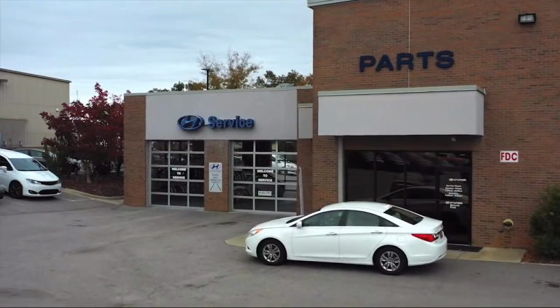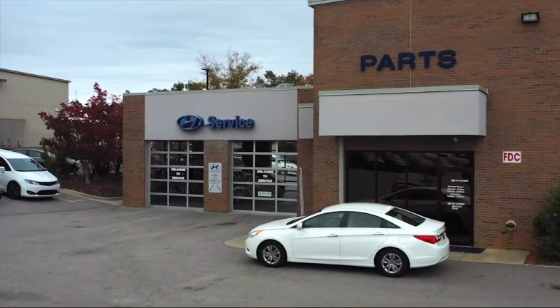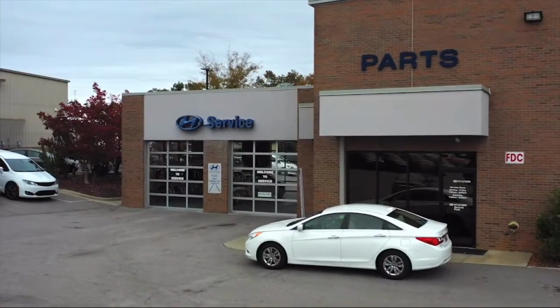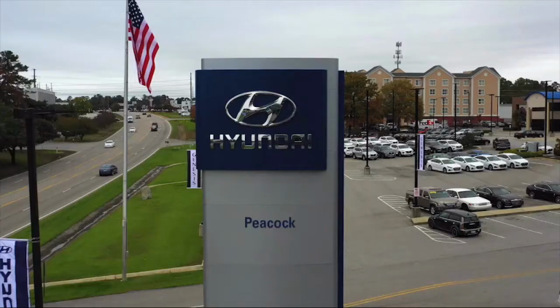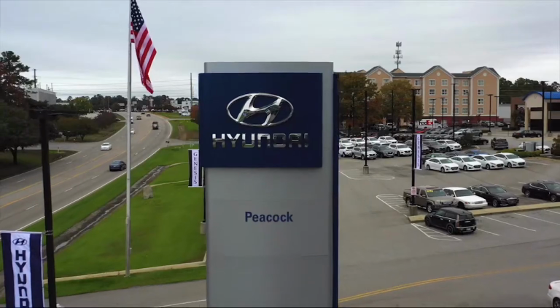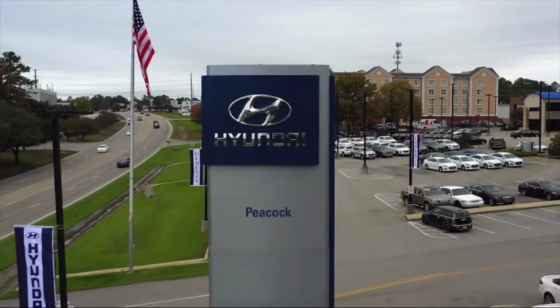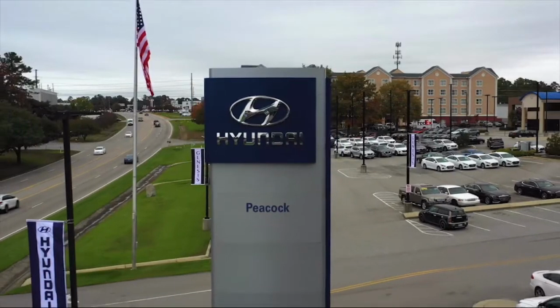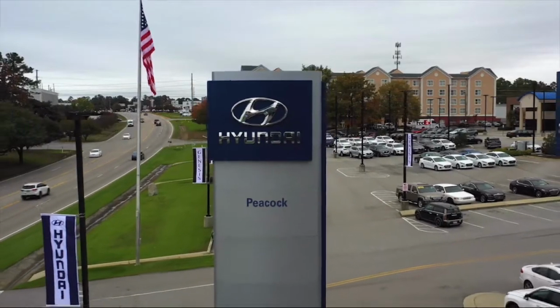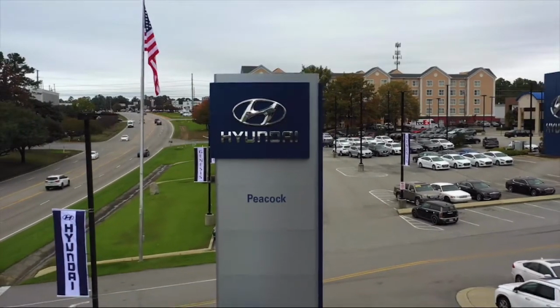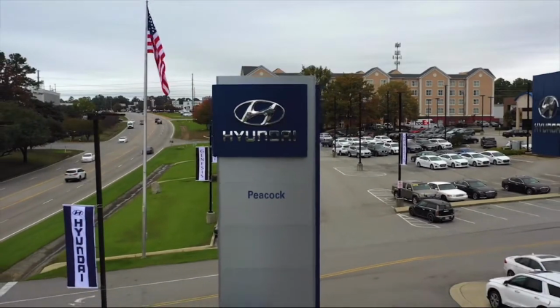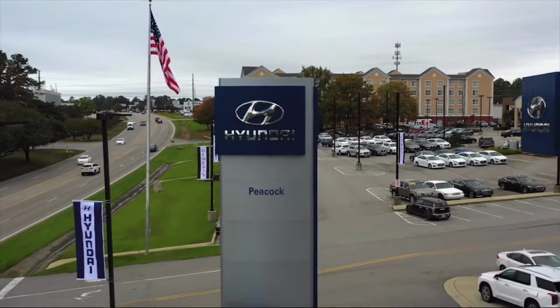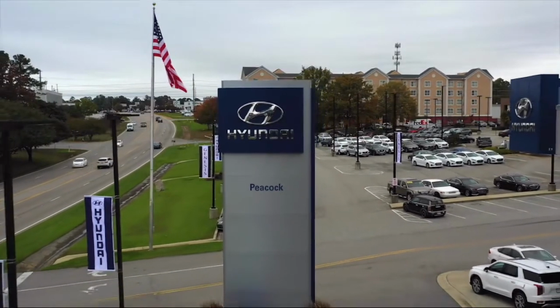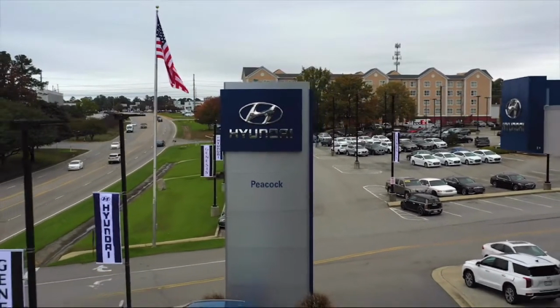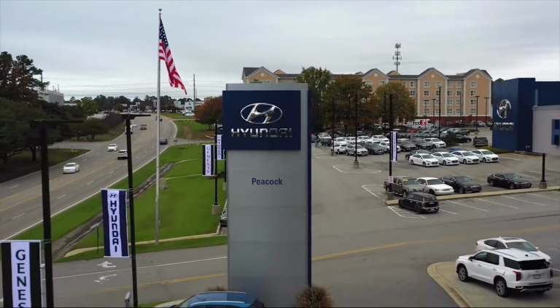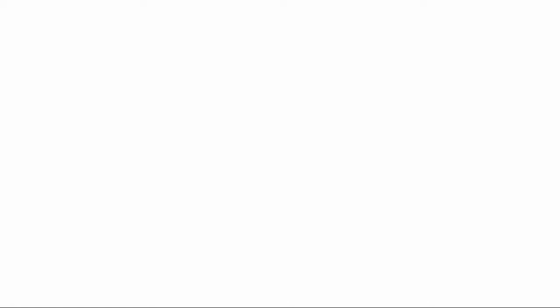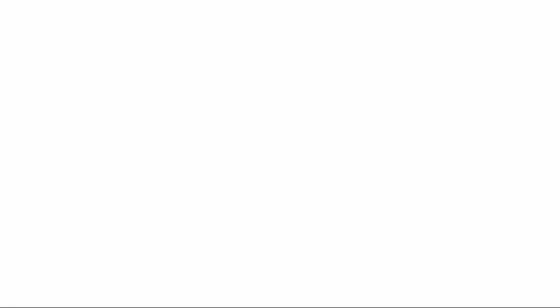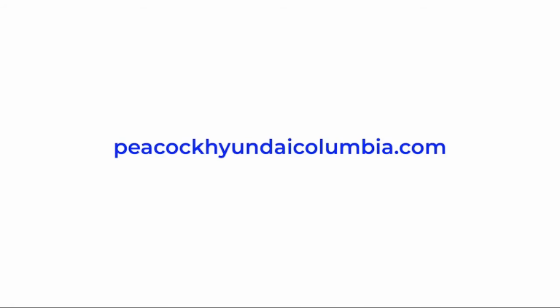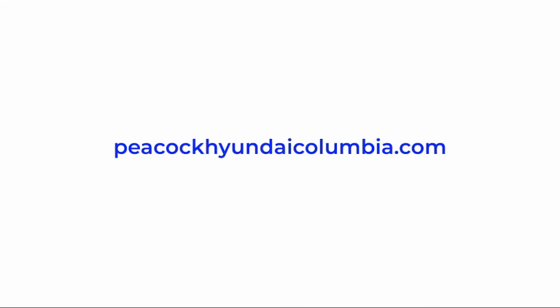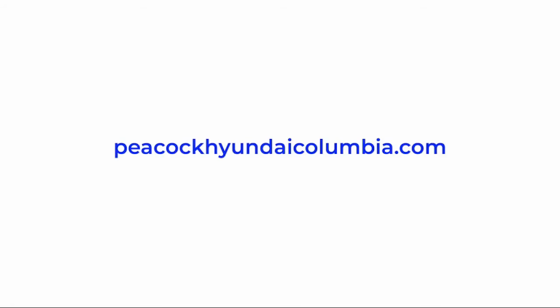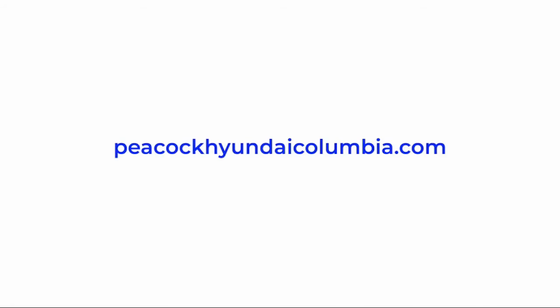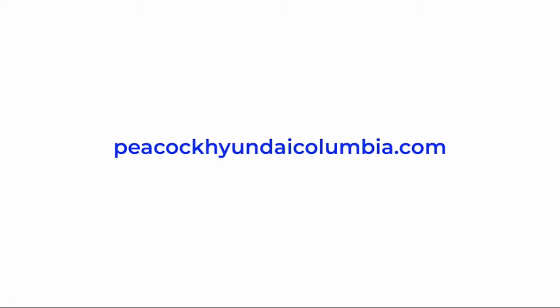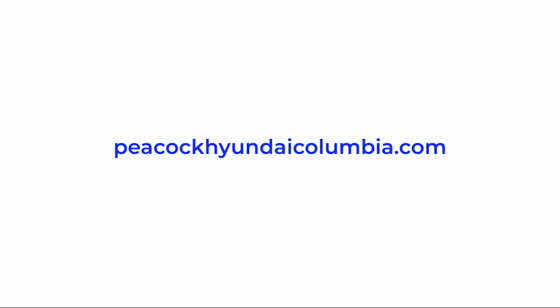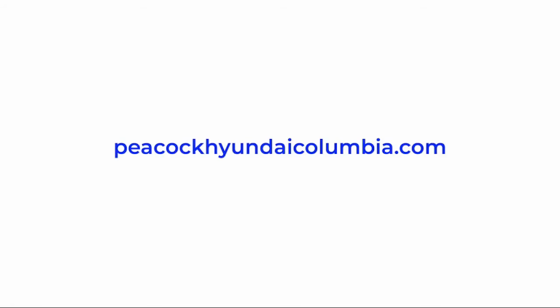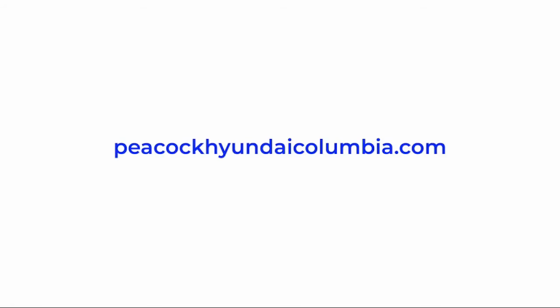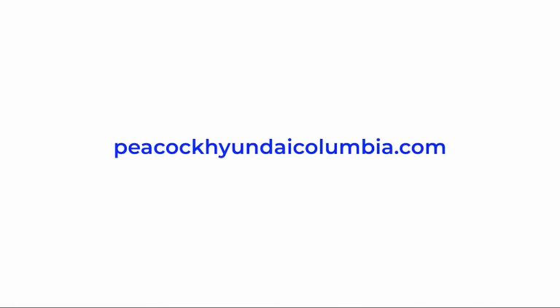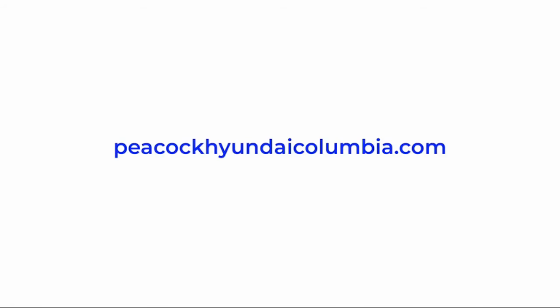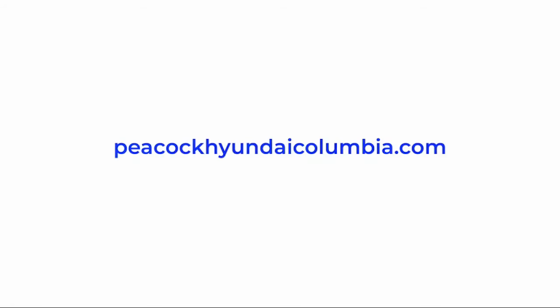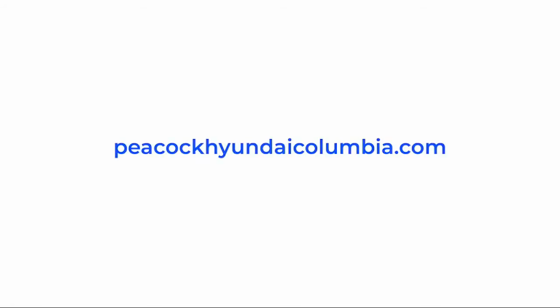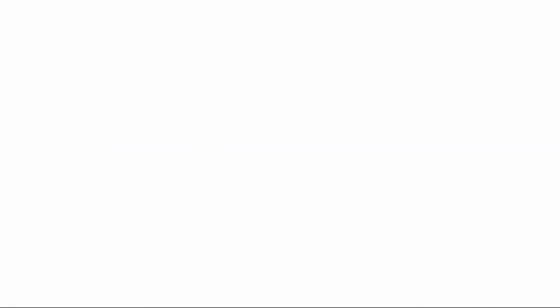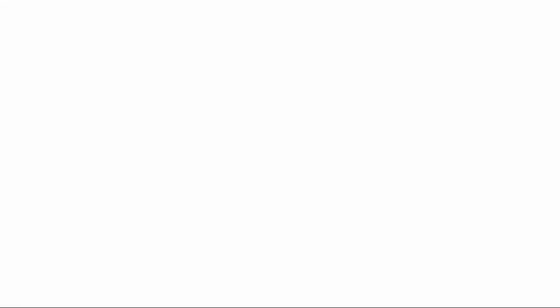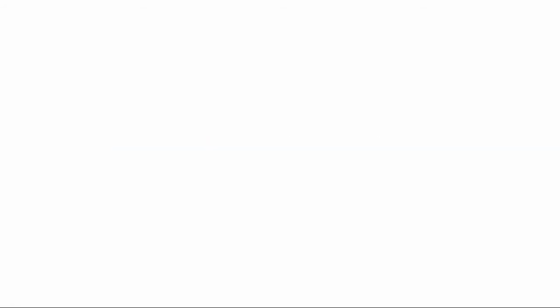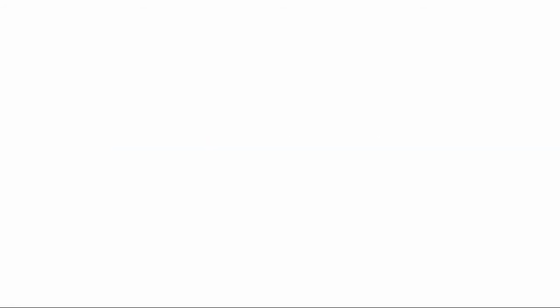So come see us today and drive home in a vehicle that is just right for you. We're located at 310 Greystone Boulevard in Columbia.